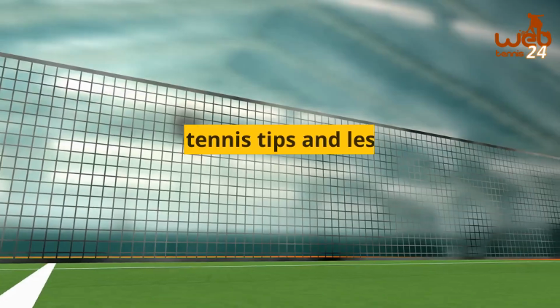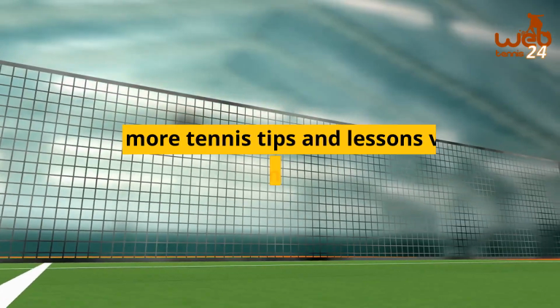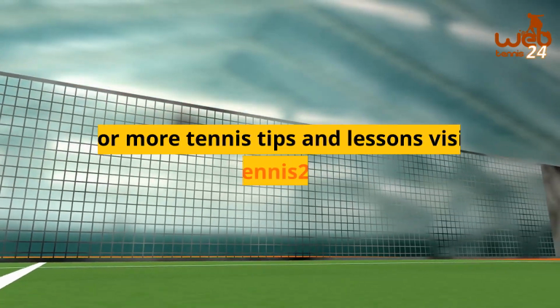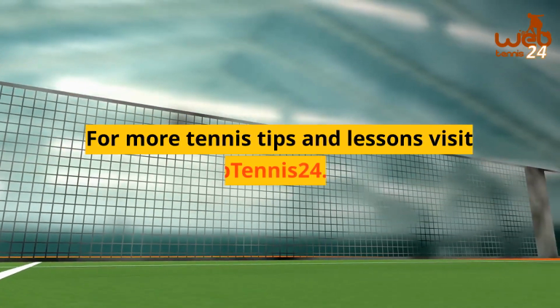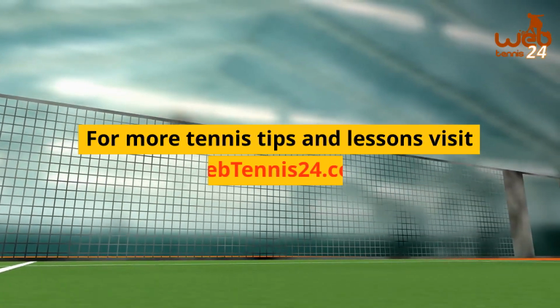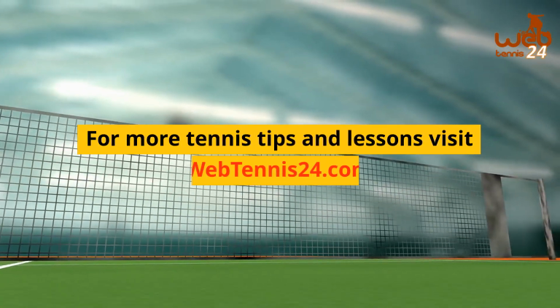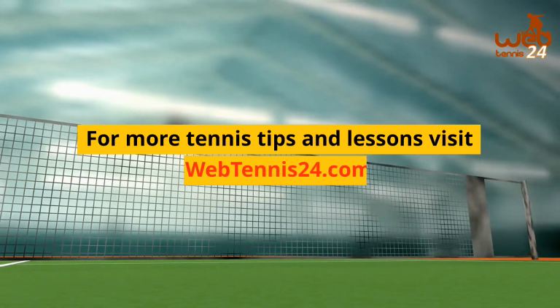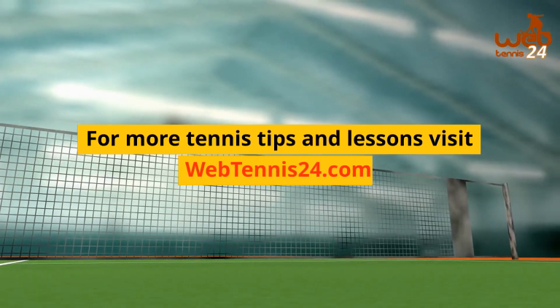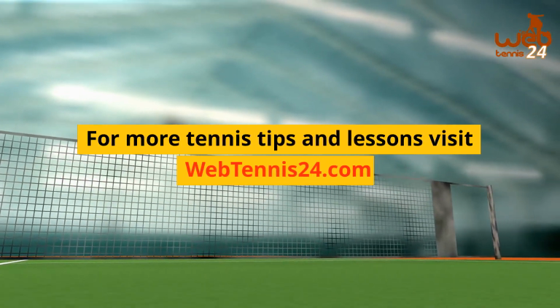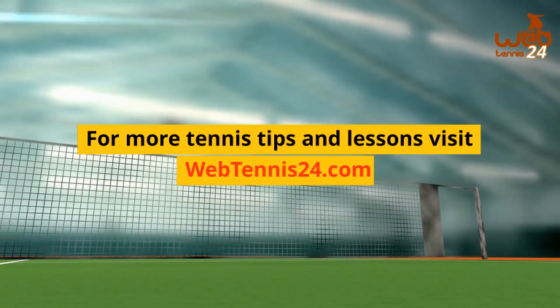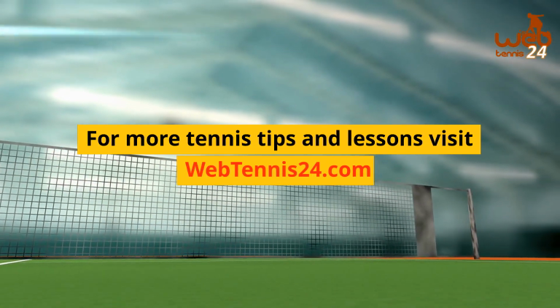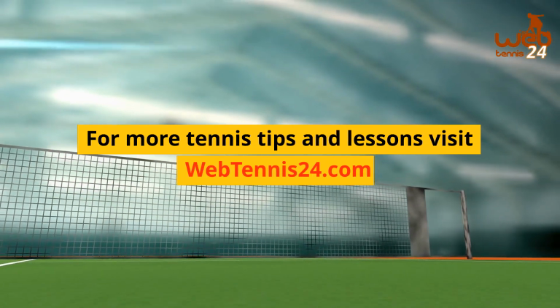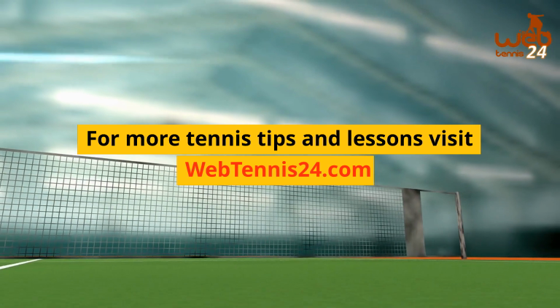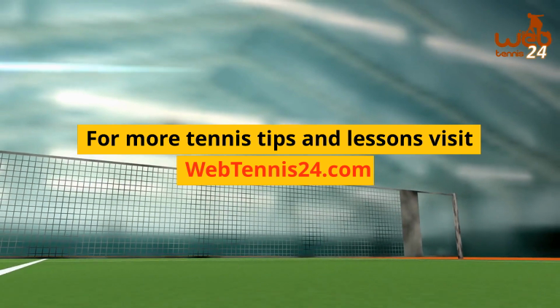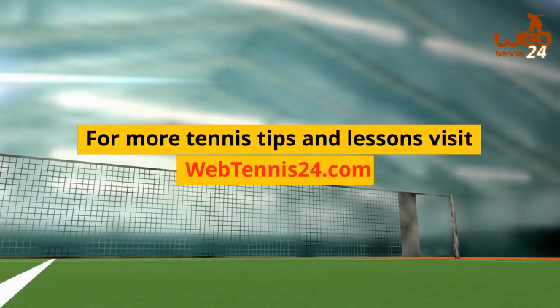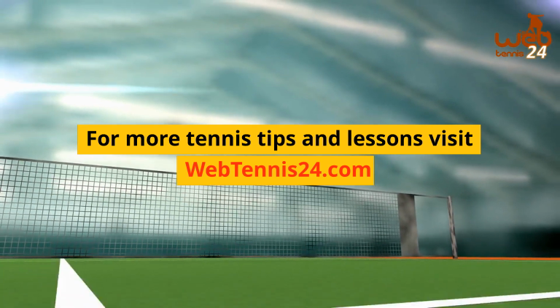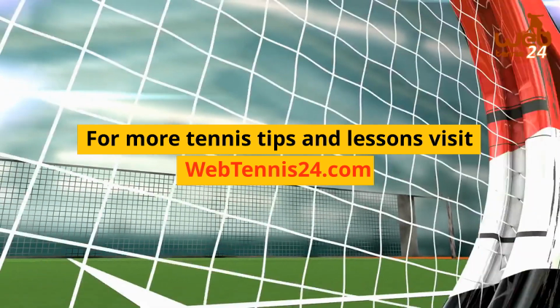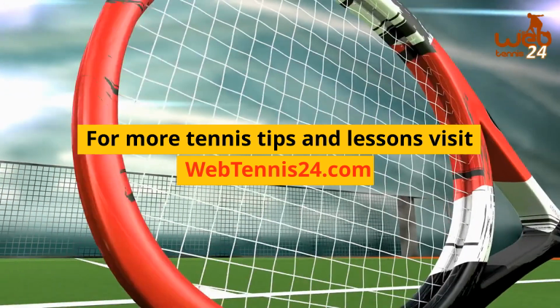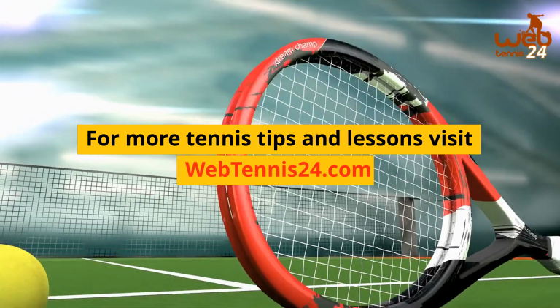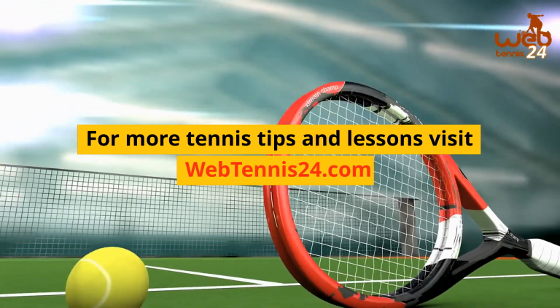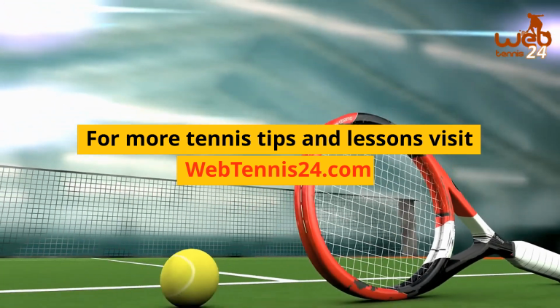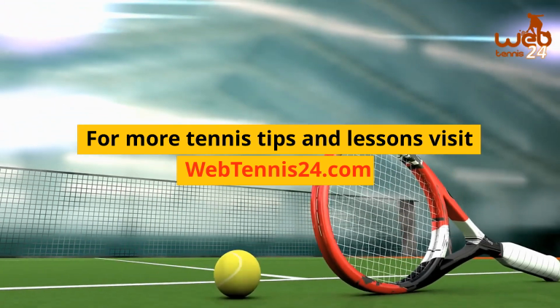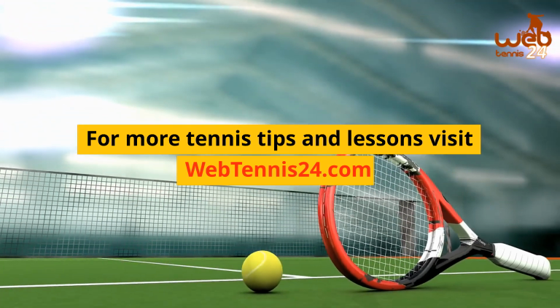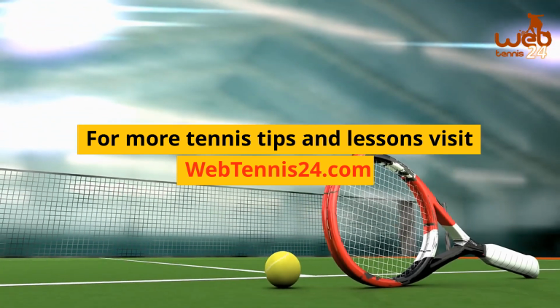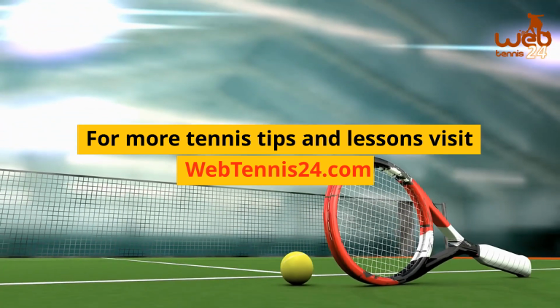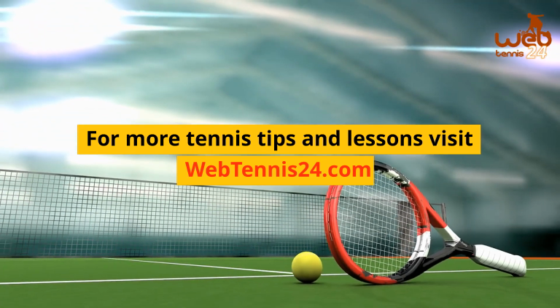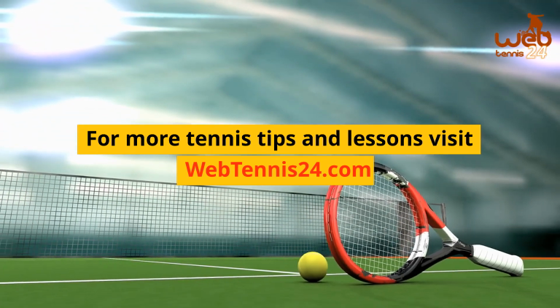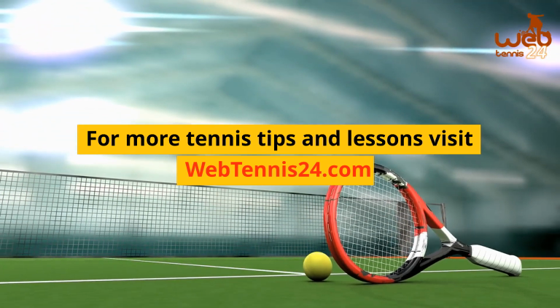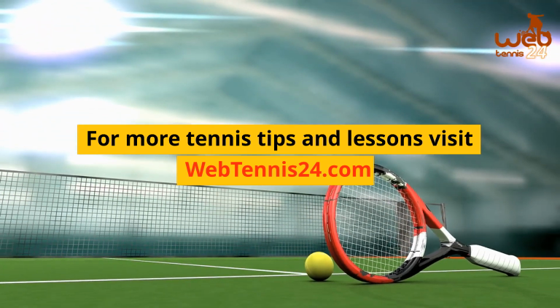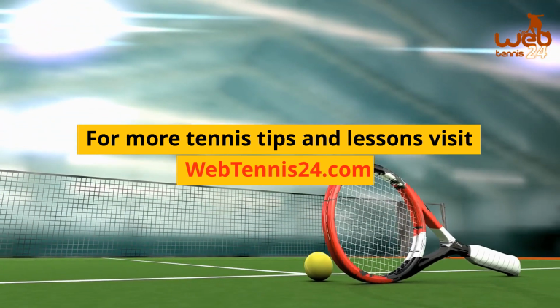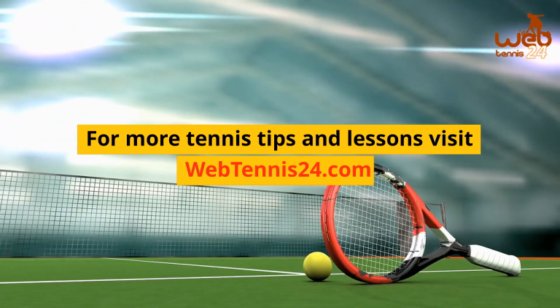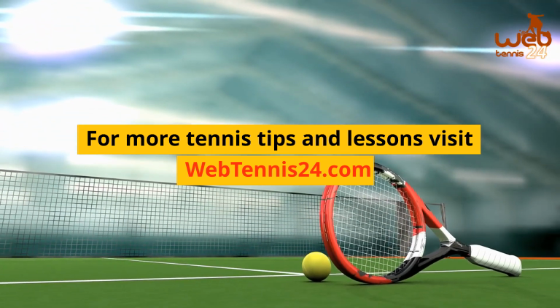For more tennis tips and lessons, visit www.webtennis24.com.